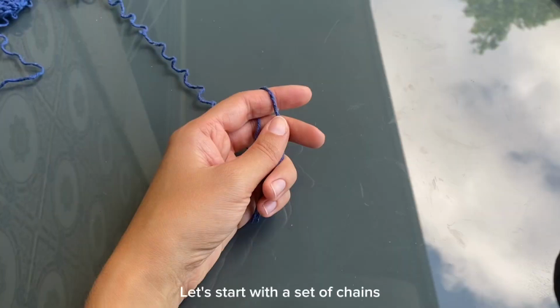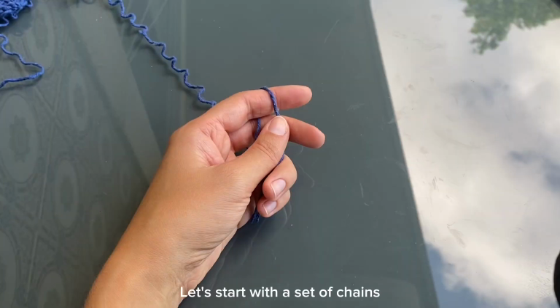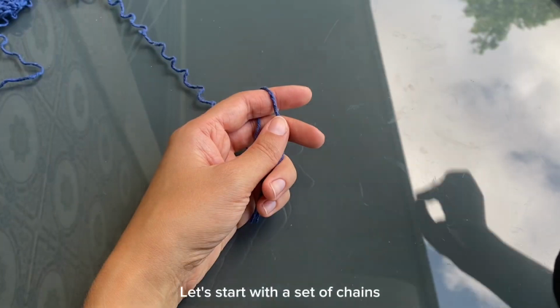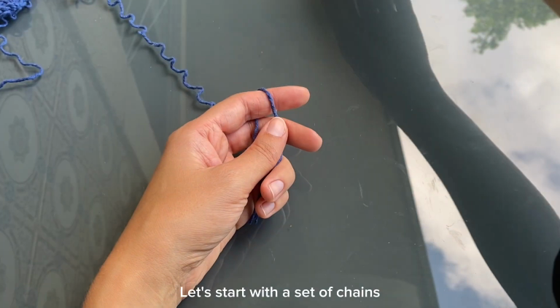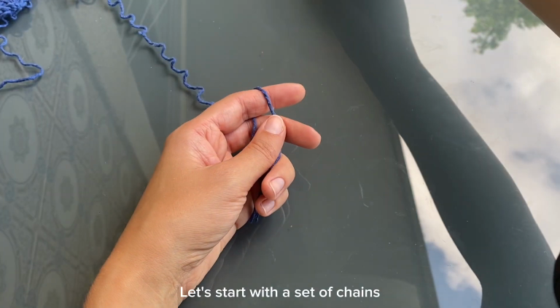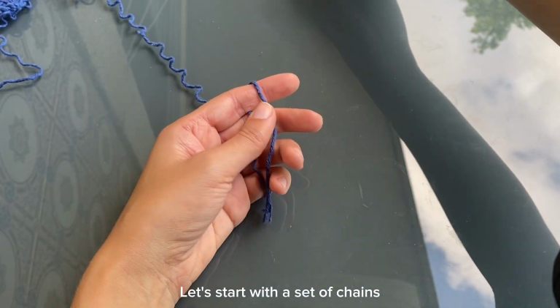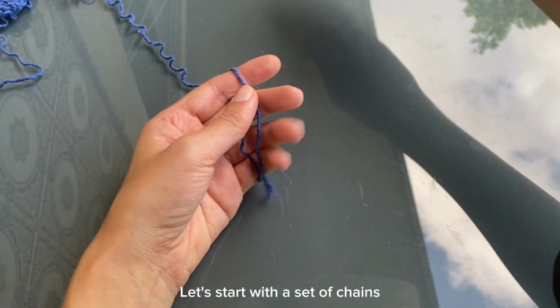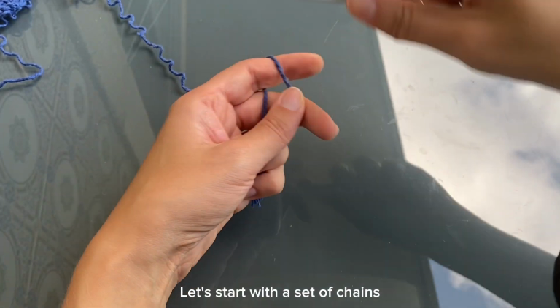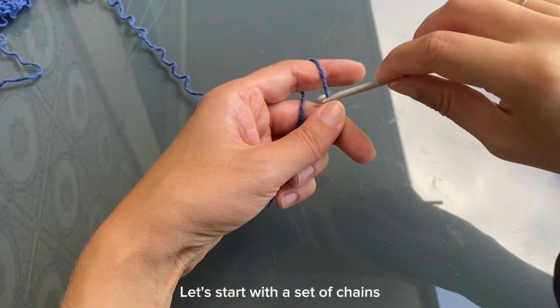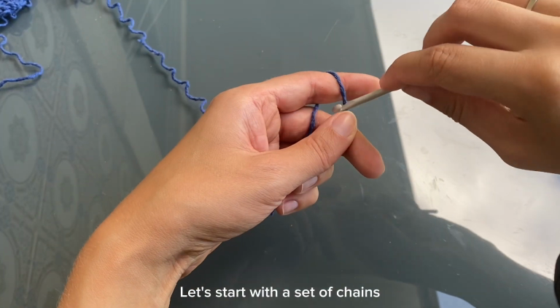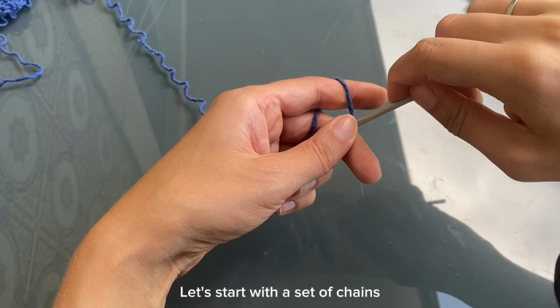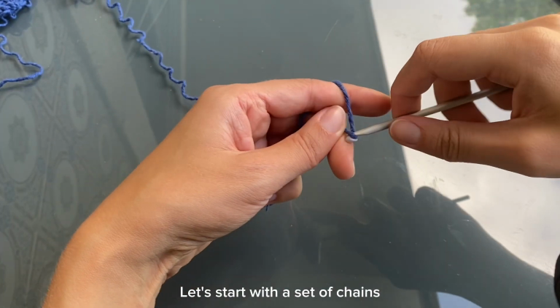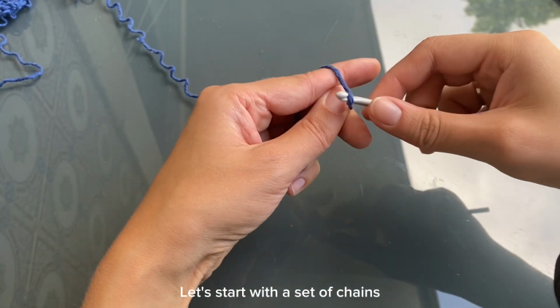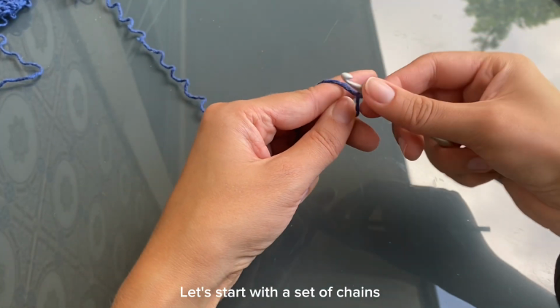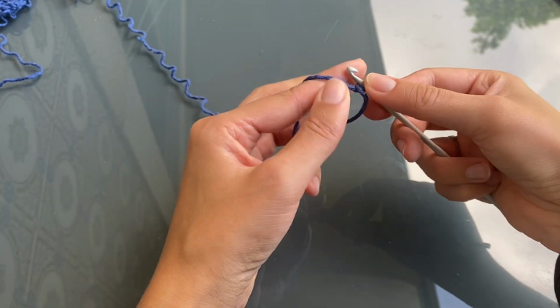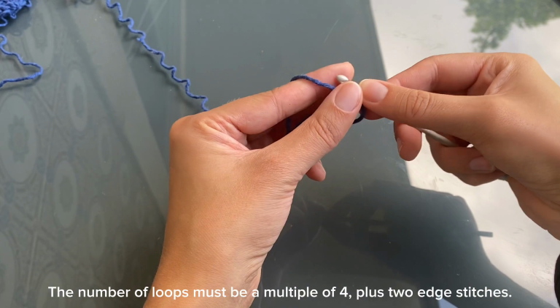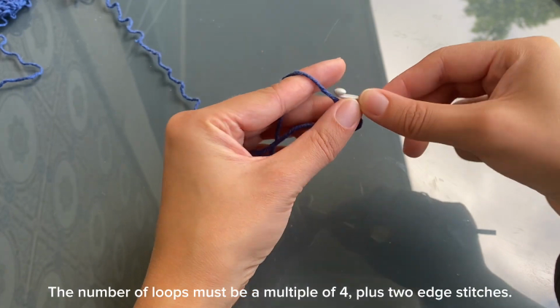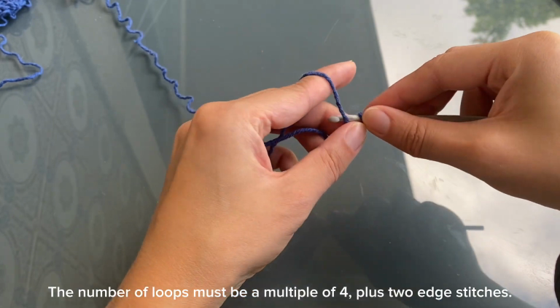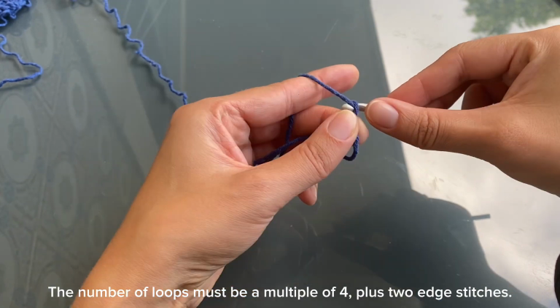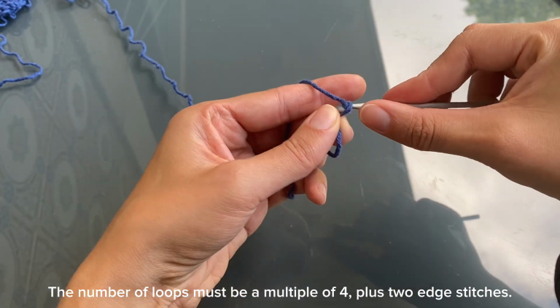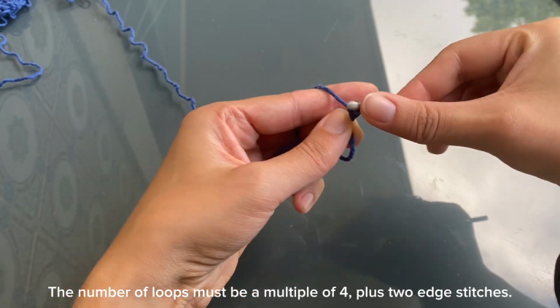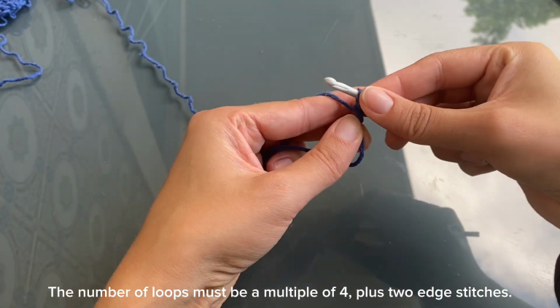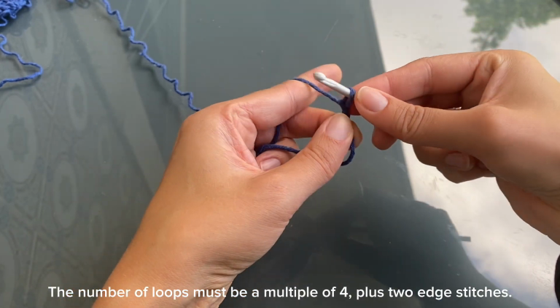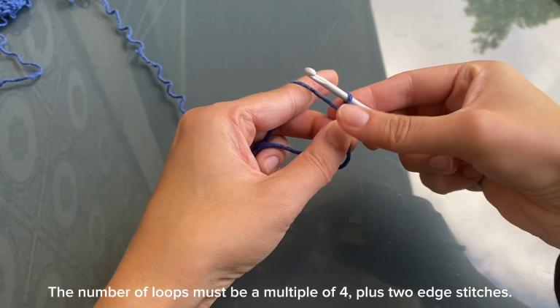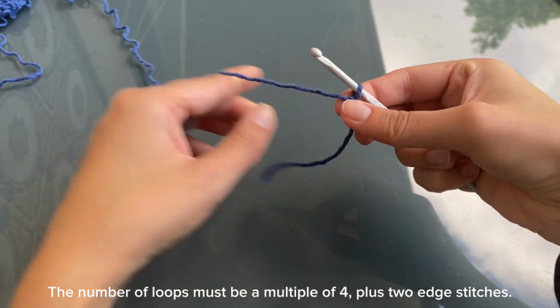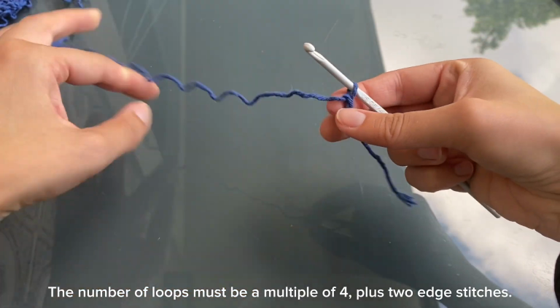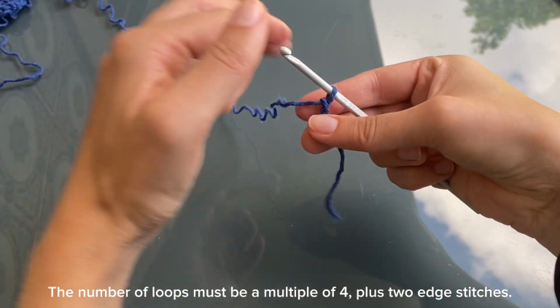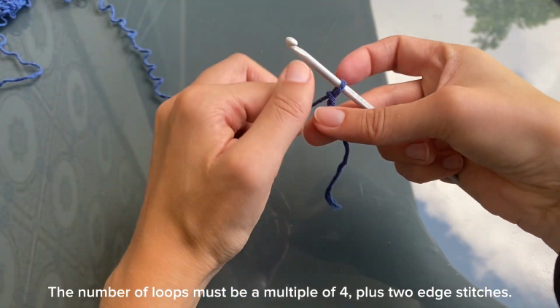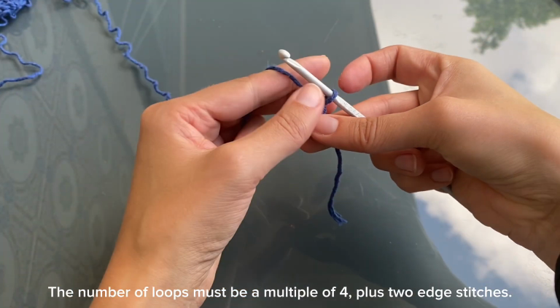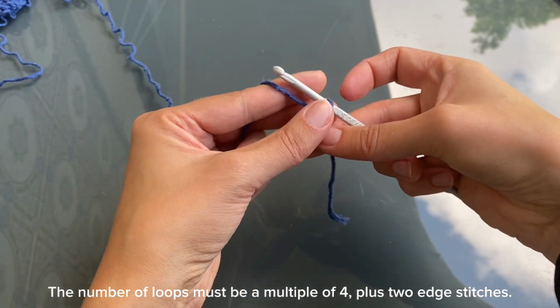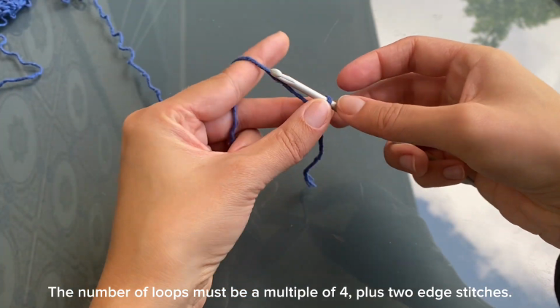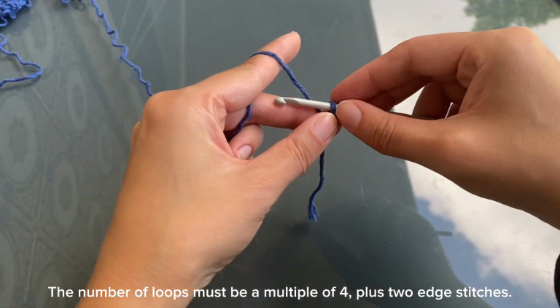Let's start with a set of chains. The number of loops must be a multiple of 4, plus 2 edge stitches.